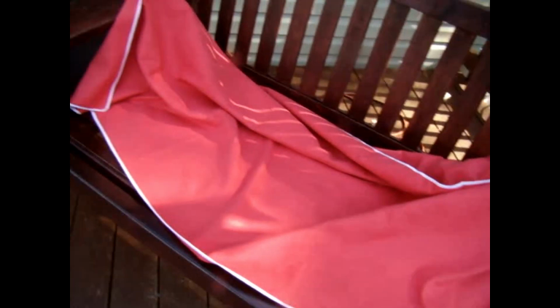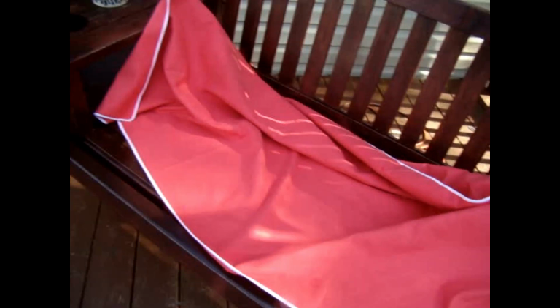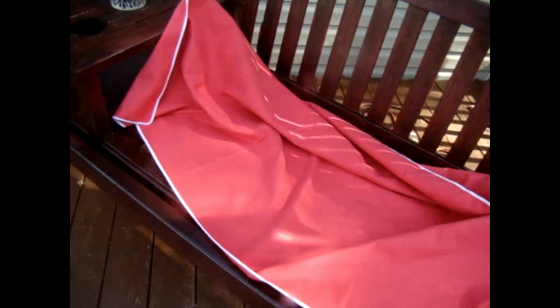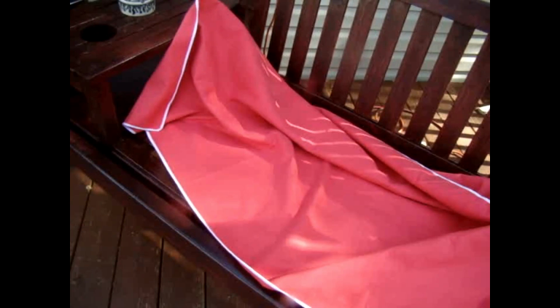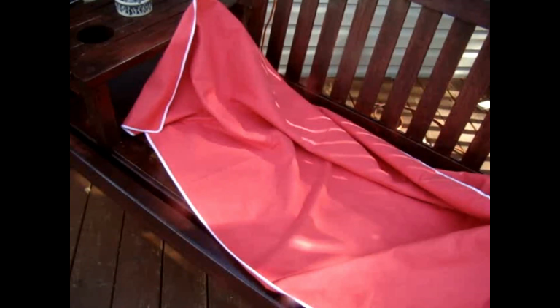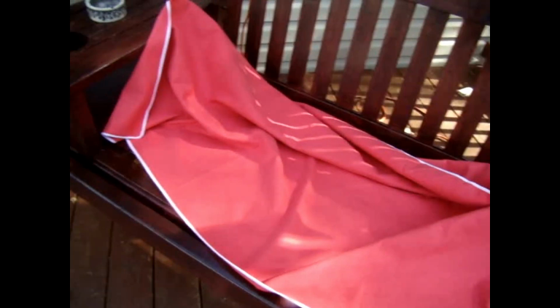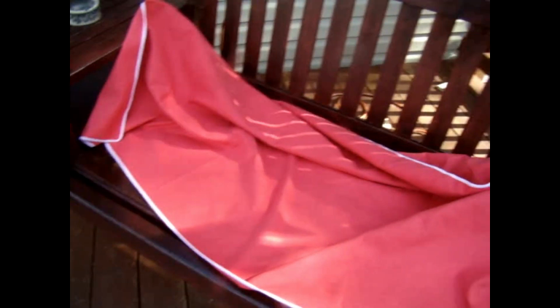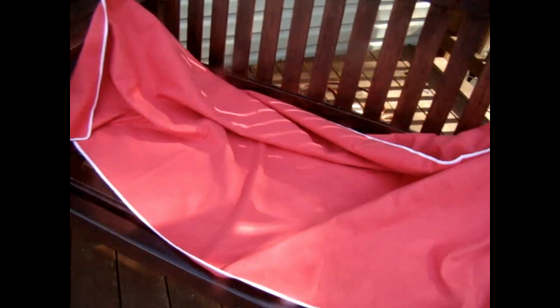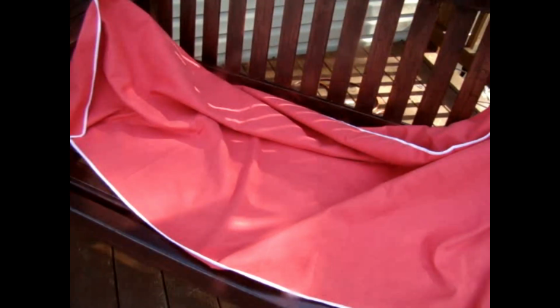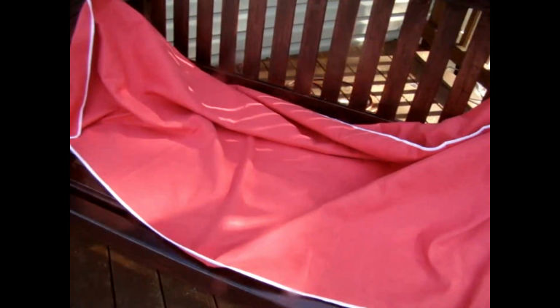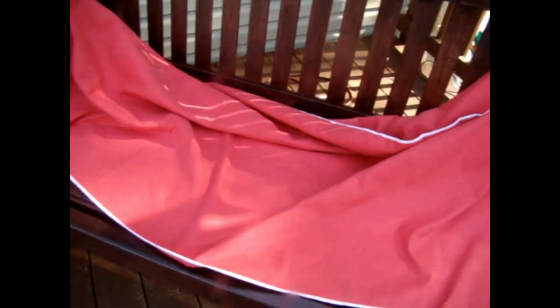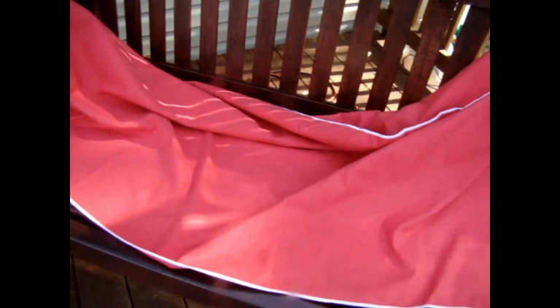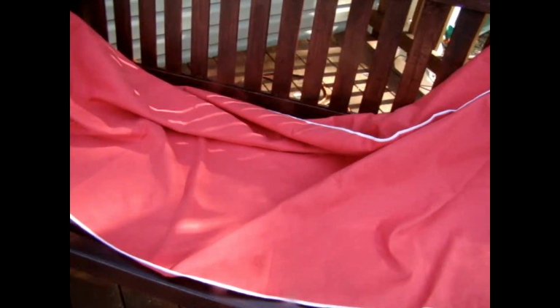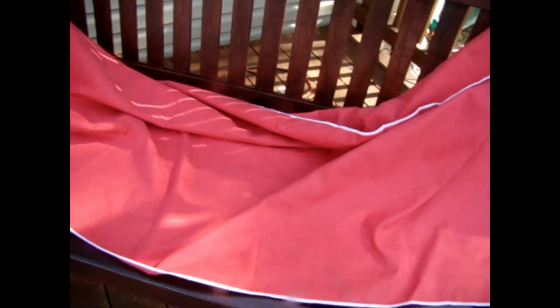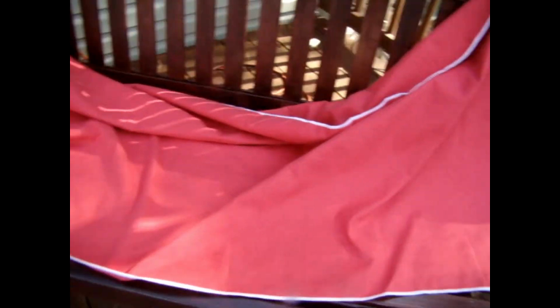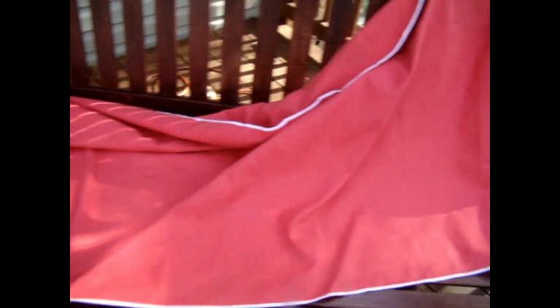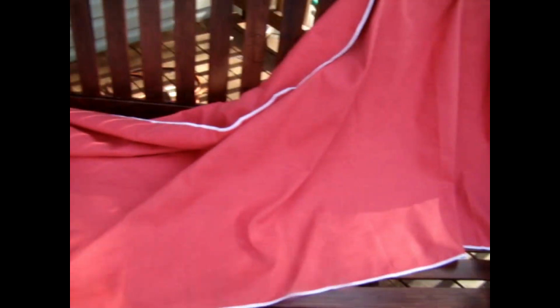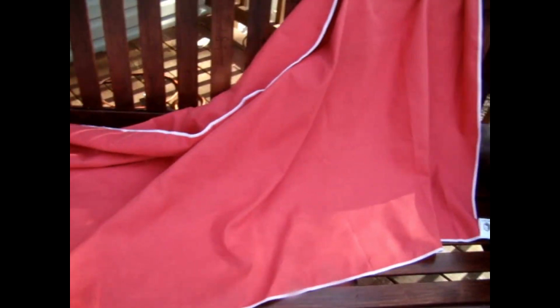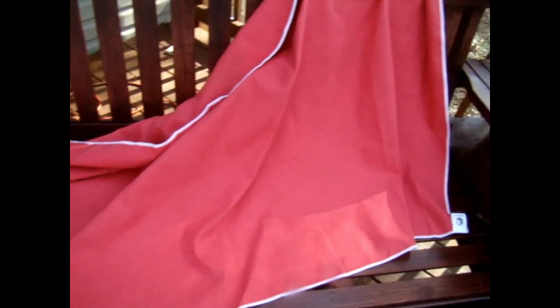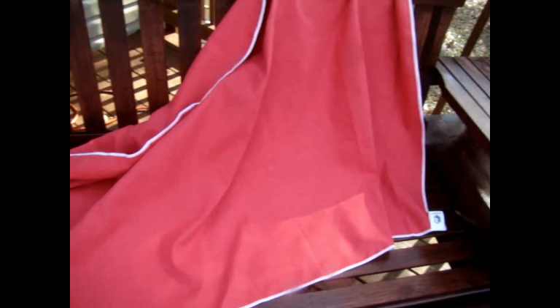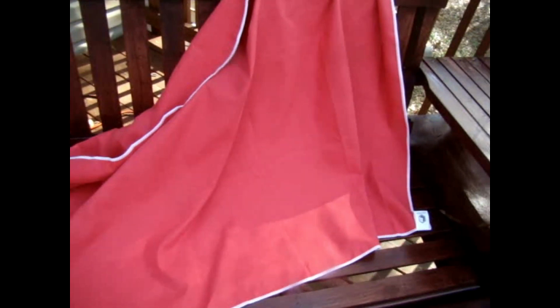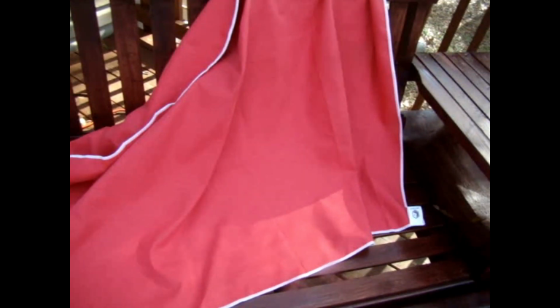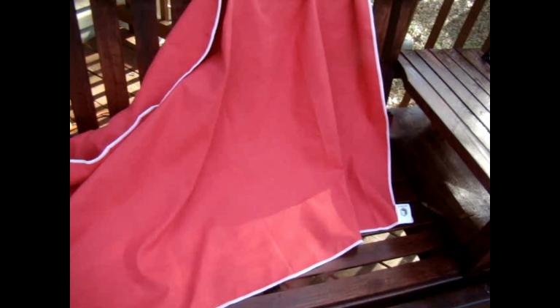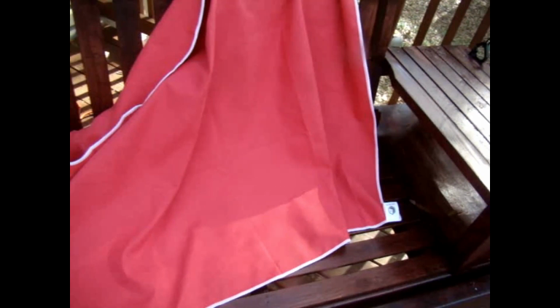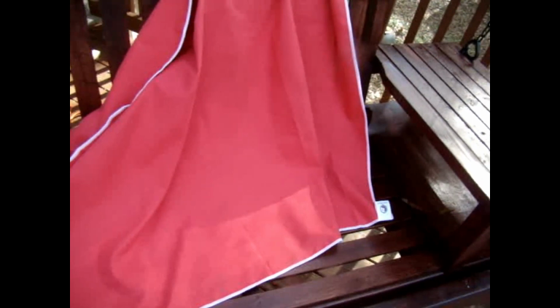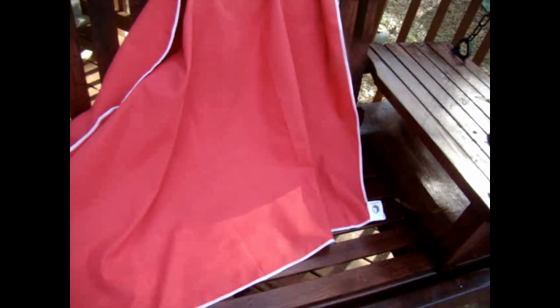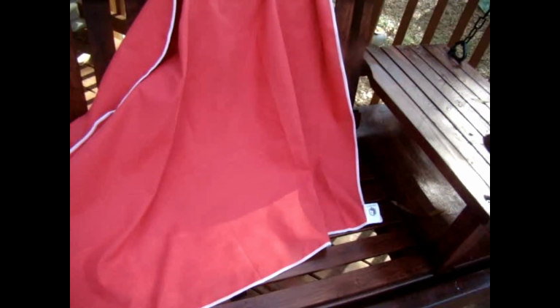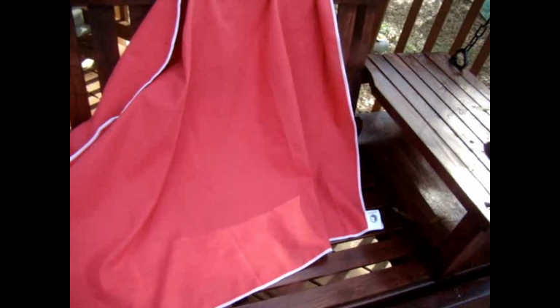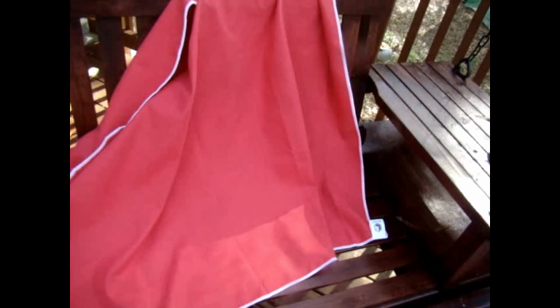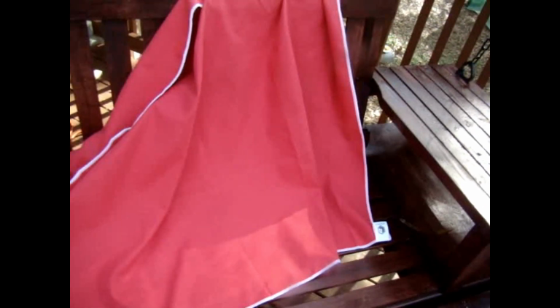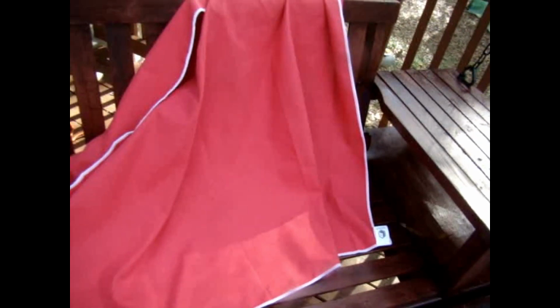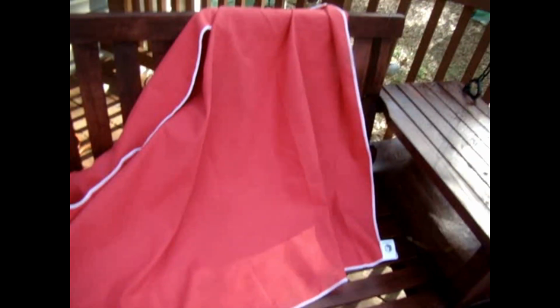What we'll probably be doing is using it out on the beach, so I really like it. Check it out — they've got different colors for you to pick from.